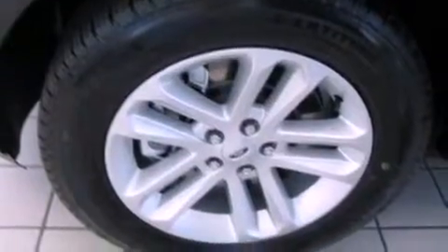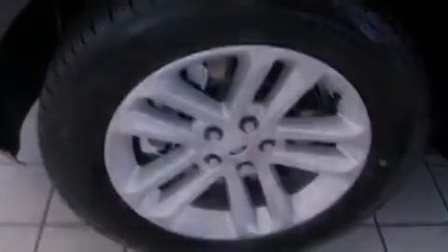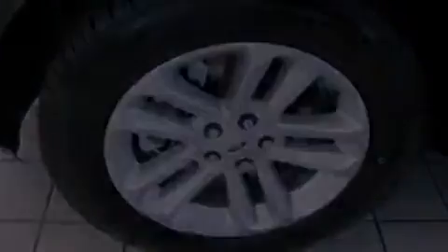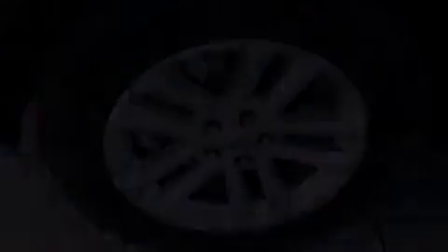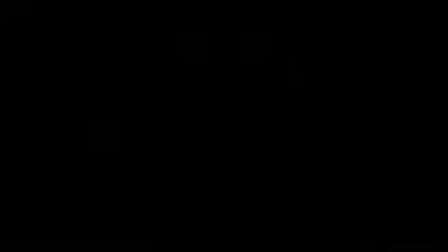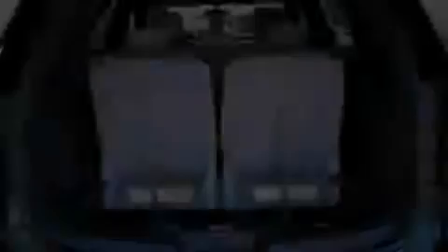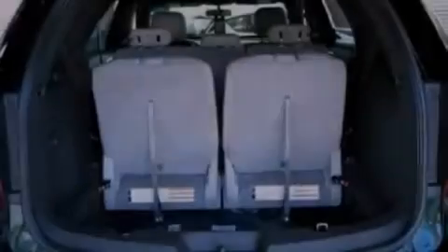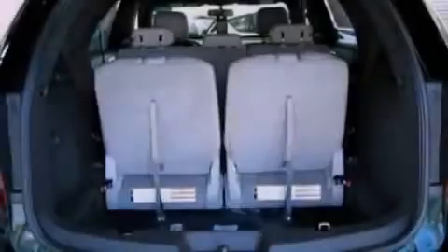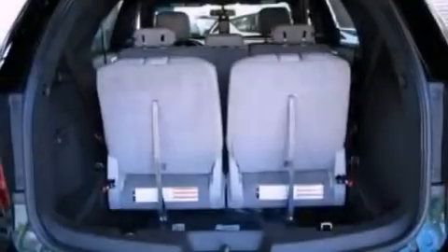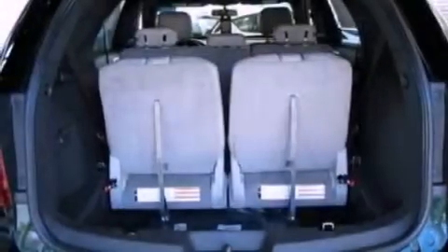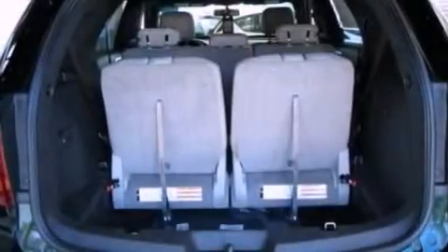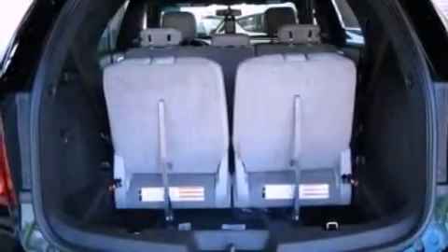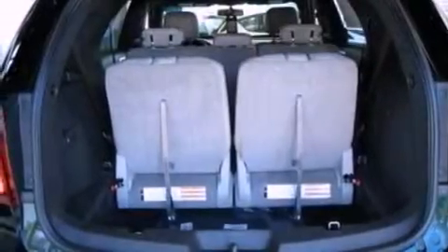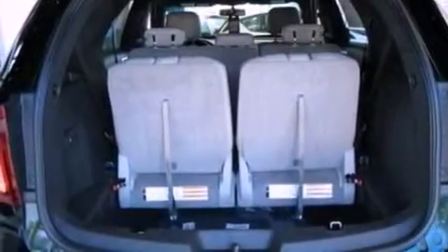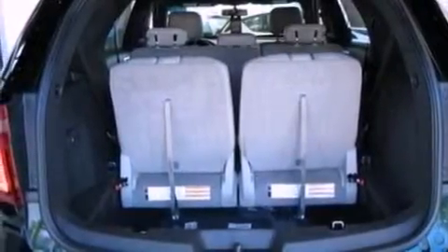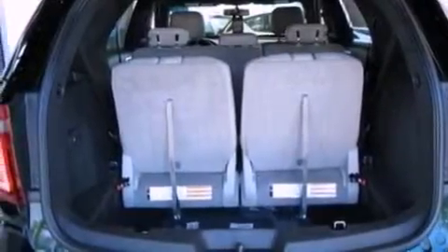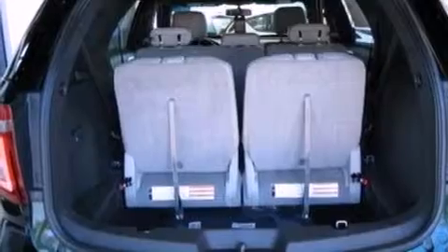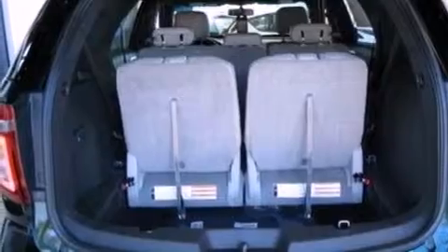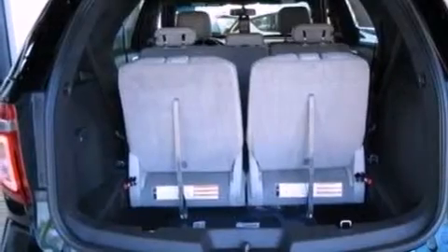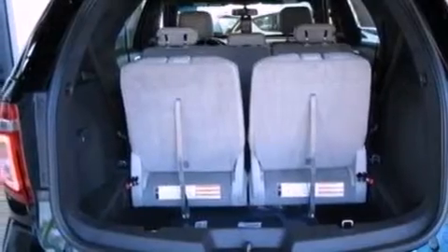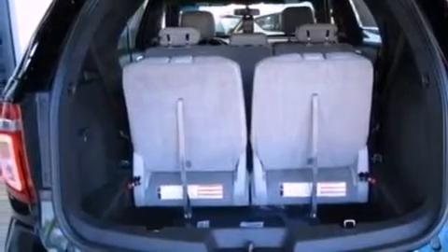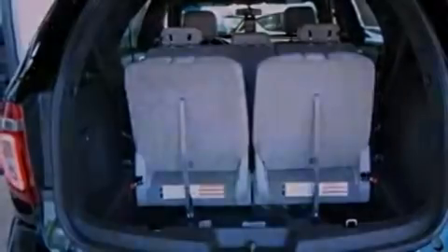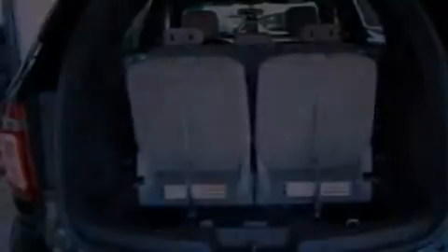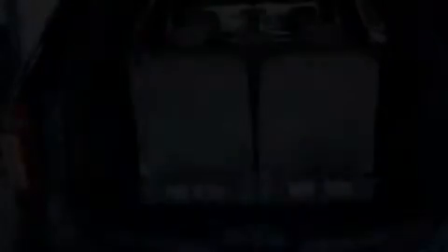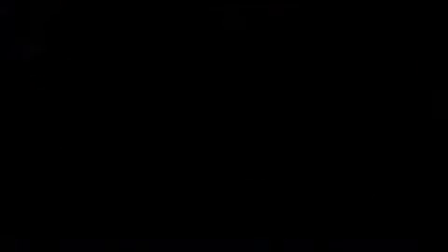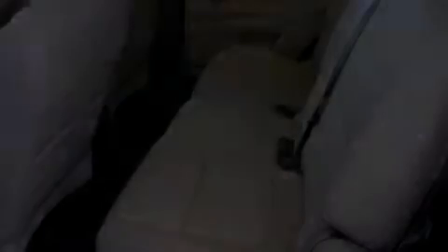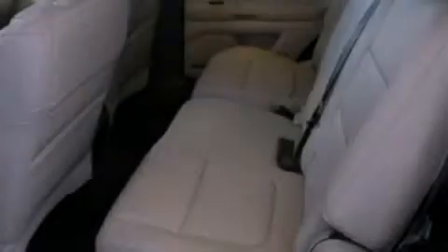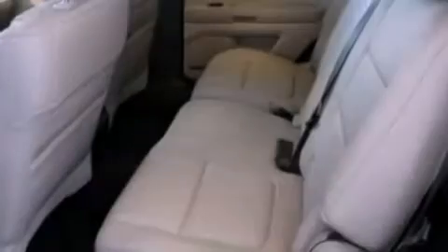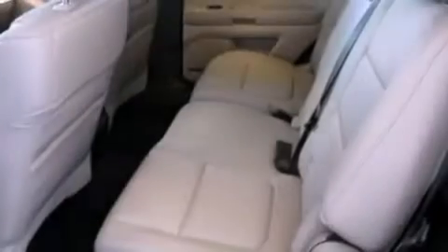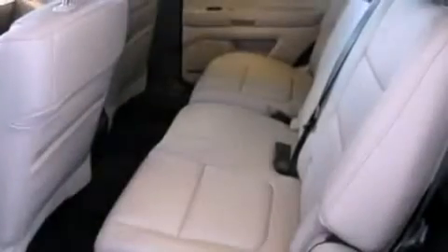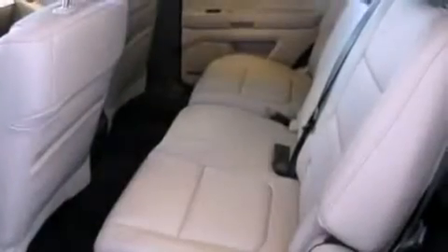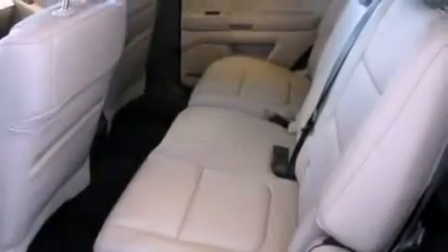A leather-wrapped steering wheel, an illuminated driver's side vanity mirror, a security system, dusk-sensing headlights, heated side view mirrors, and a rear spoiler.